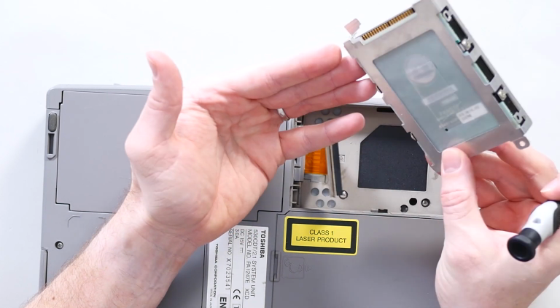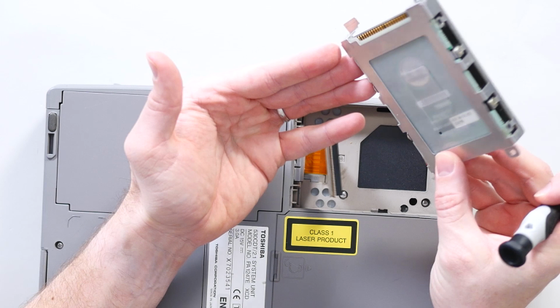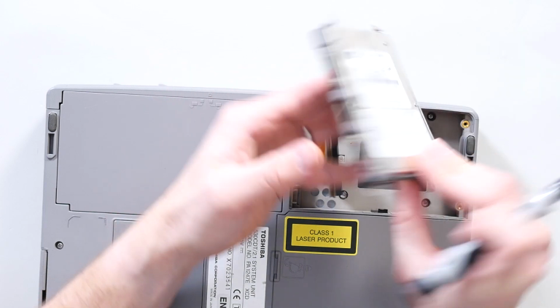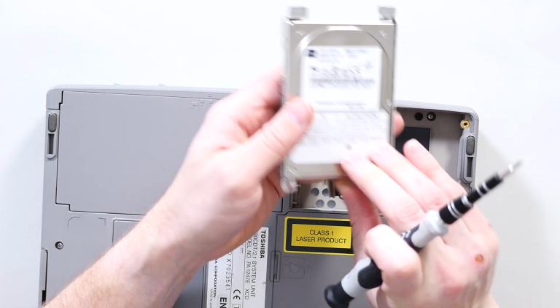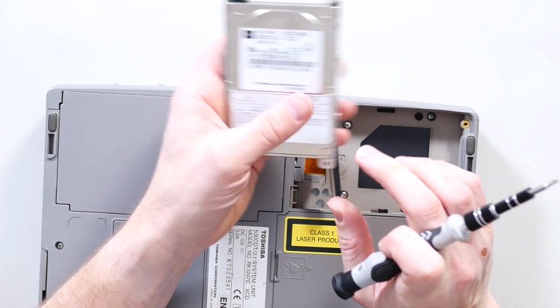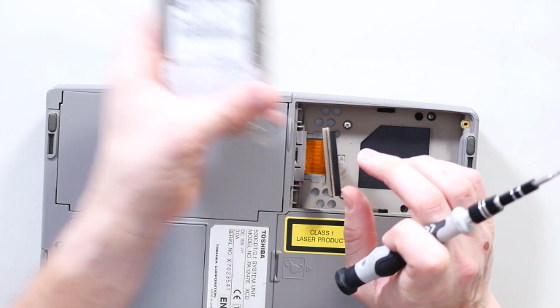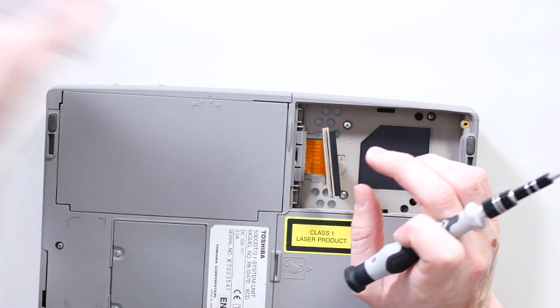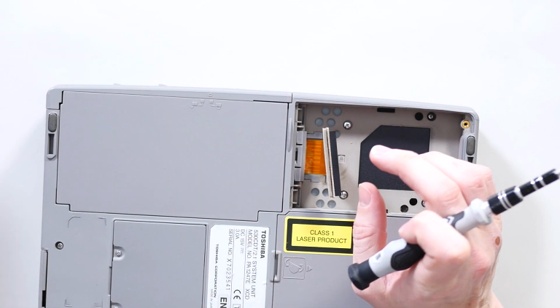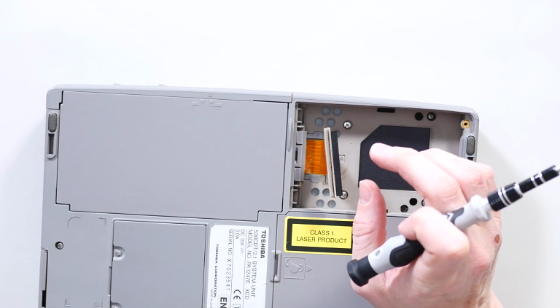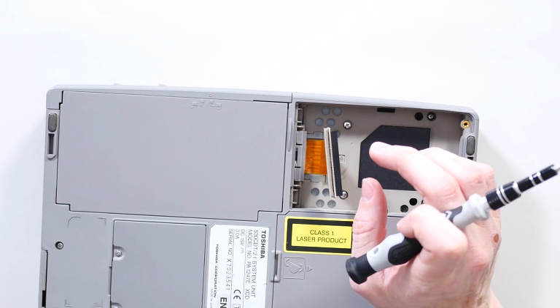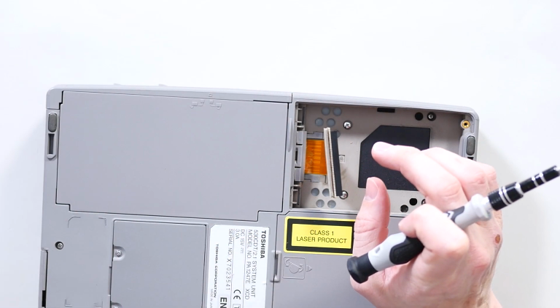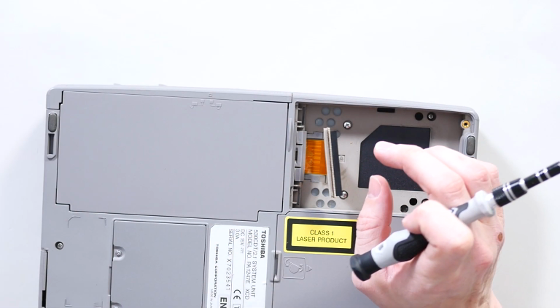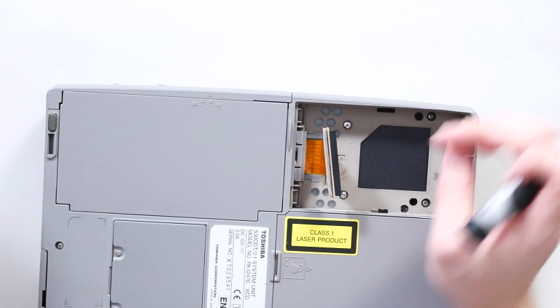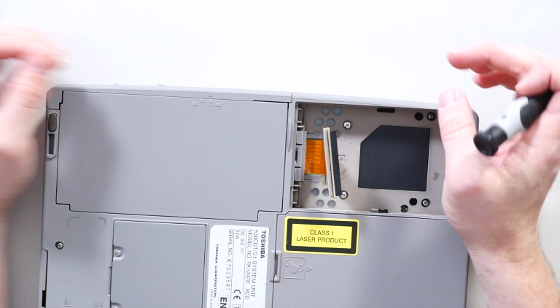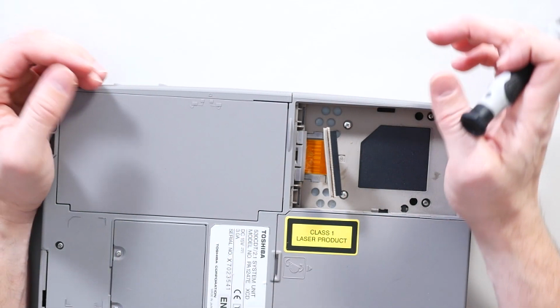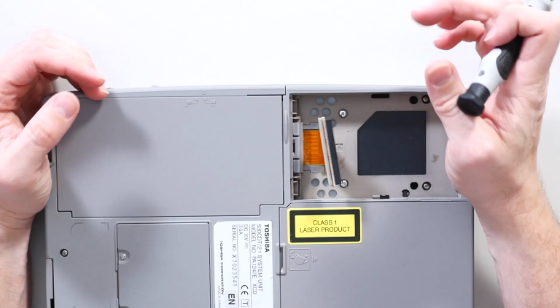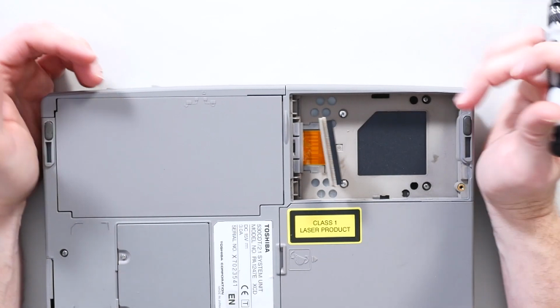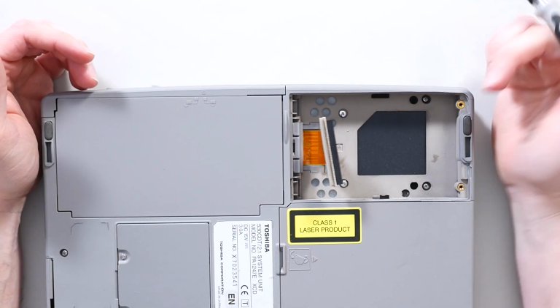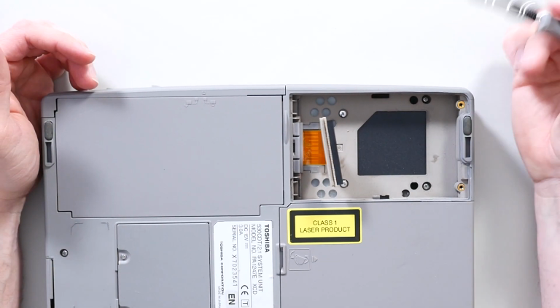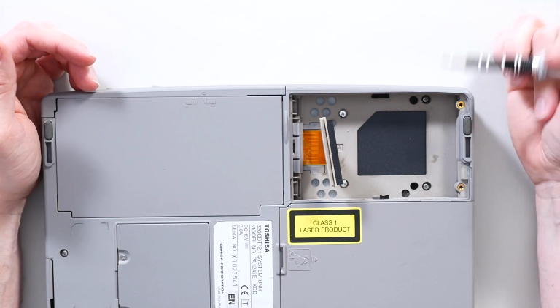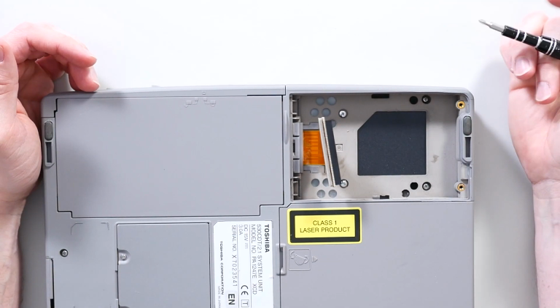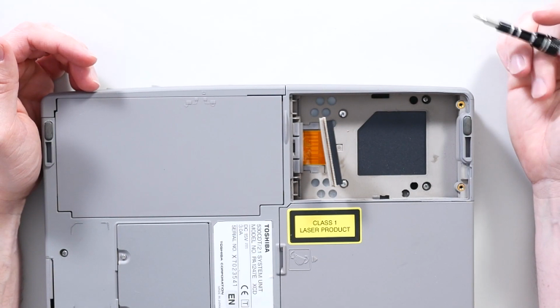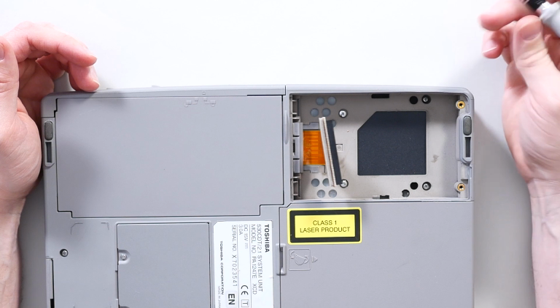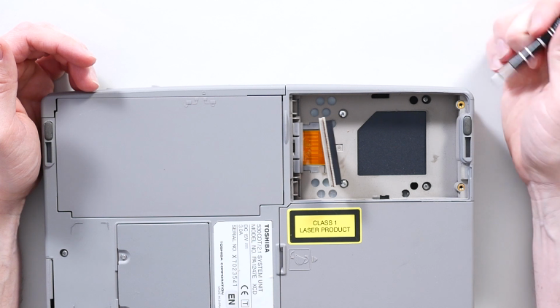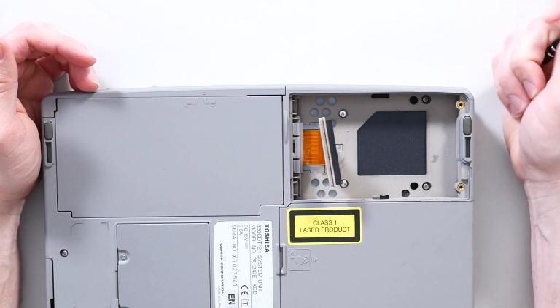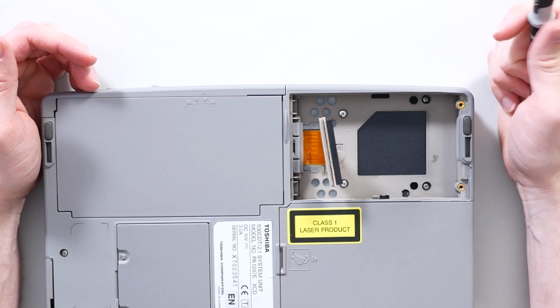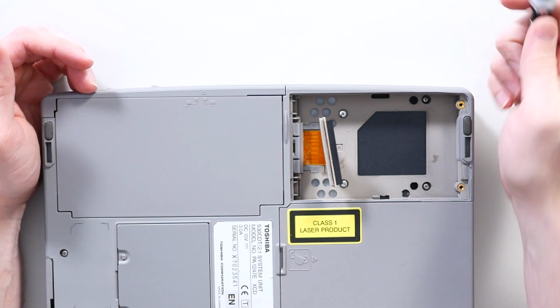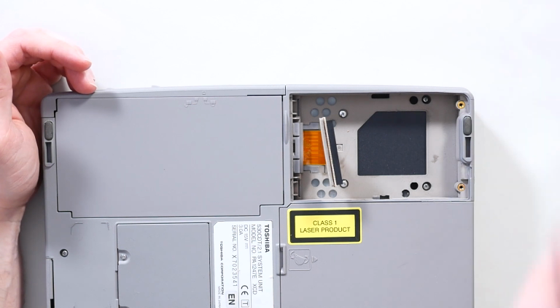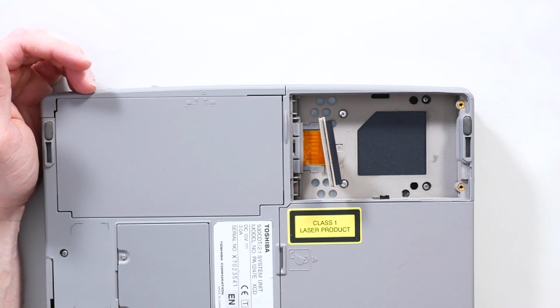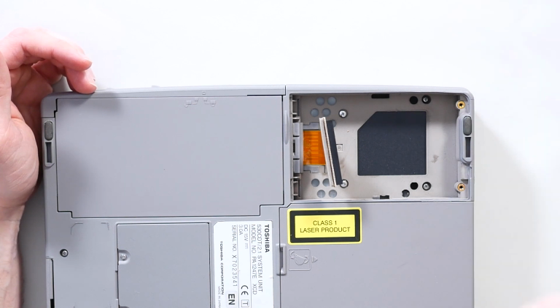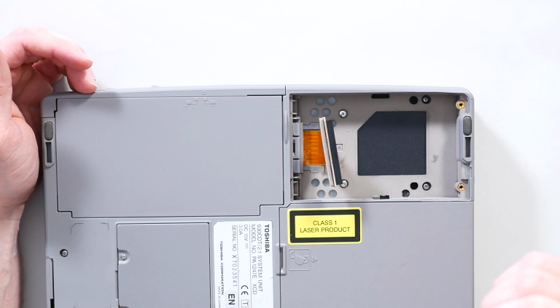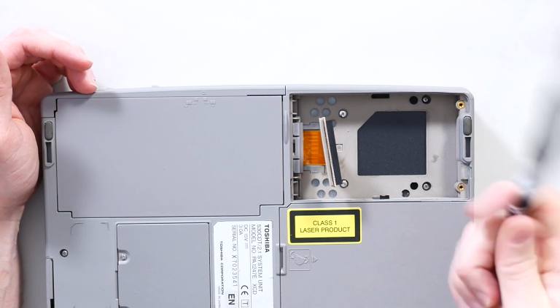That is a two-gigabyte dead hard drive. Unfortunately you can hear it just doesn't want to start, and that of course brings the whole machine down with it. I'll play a clip right here.